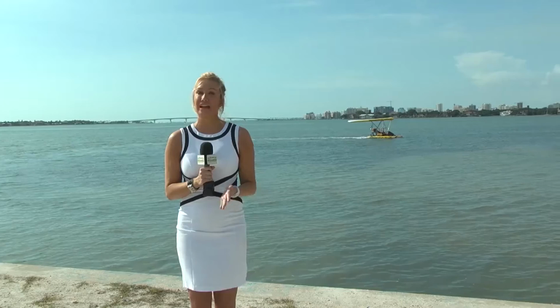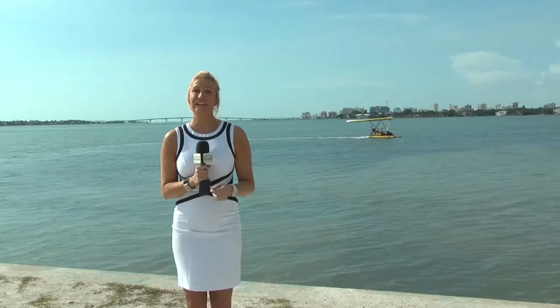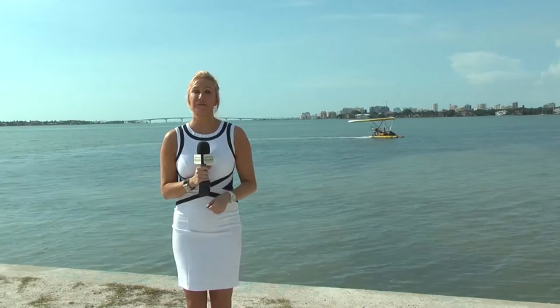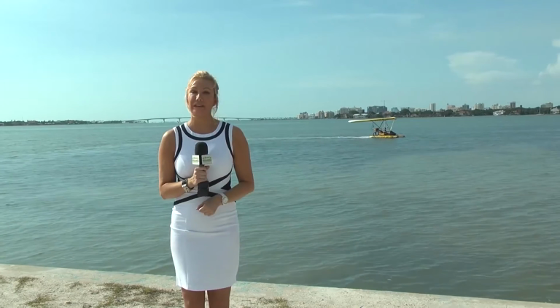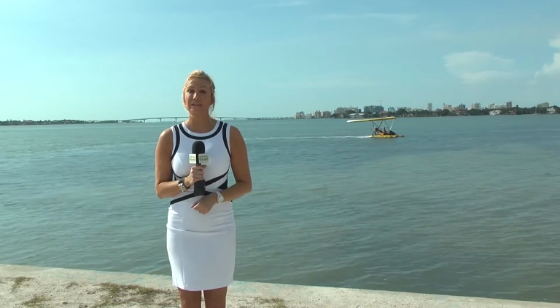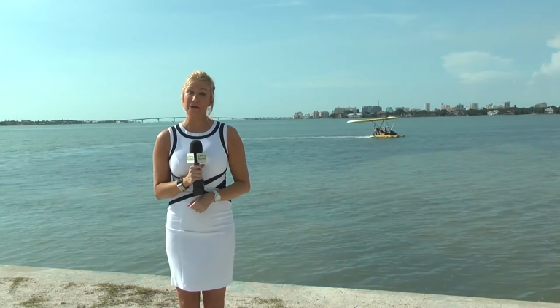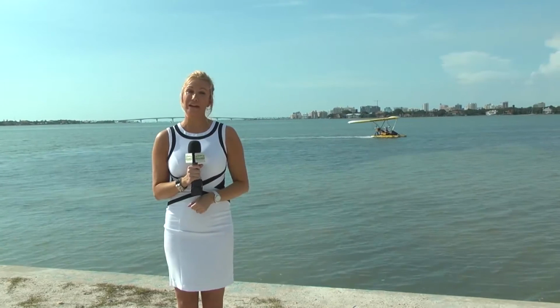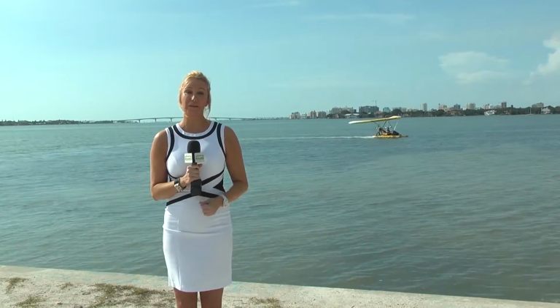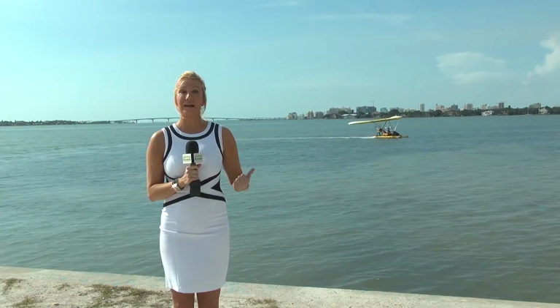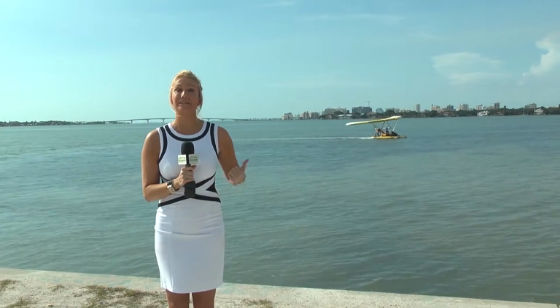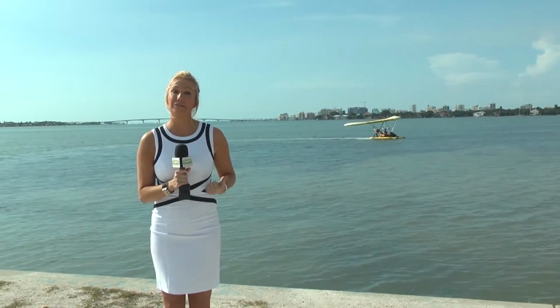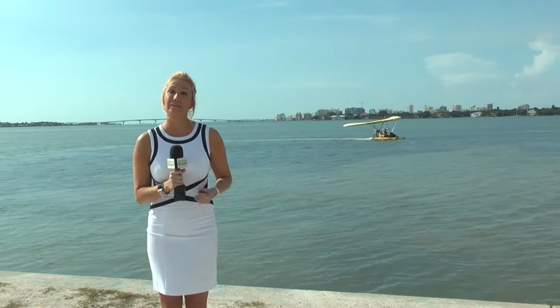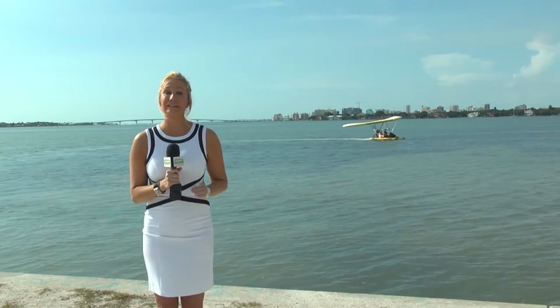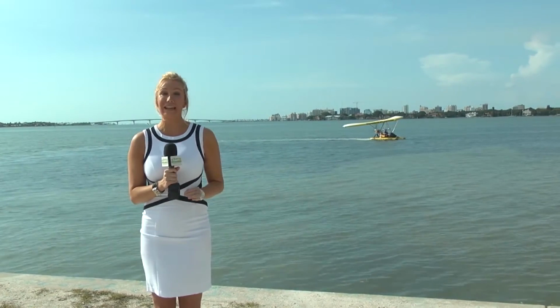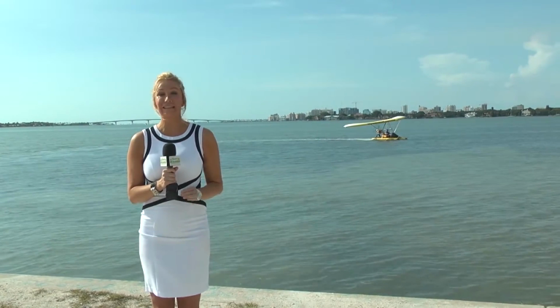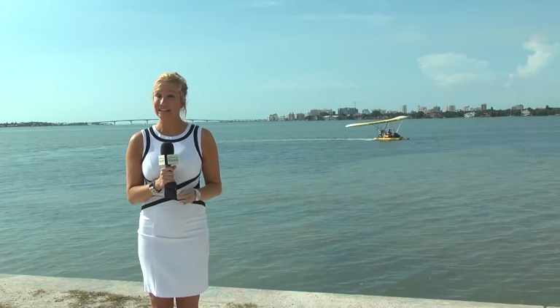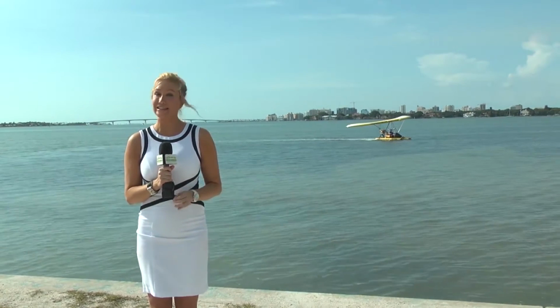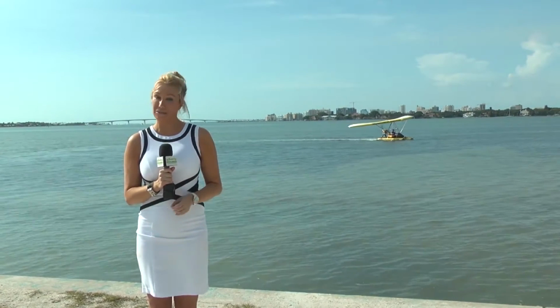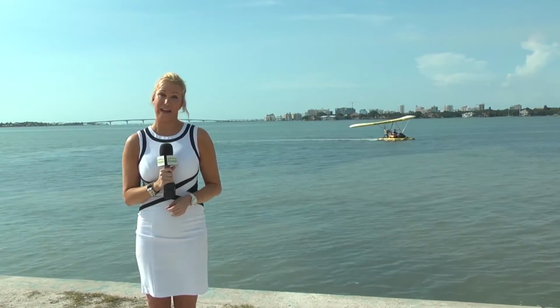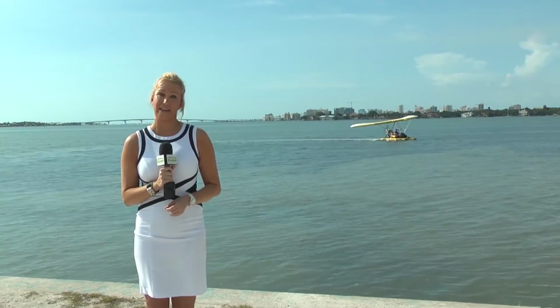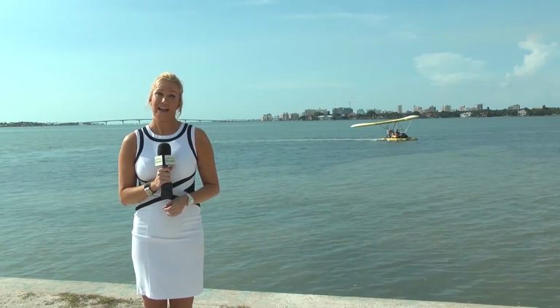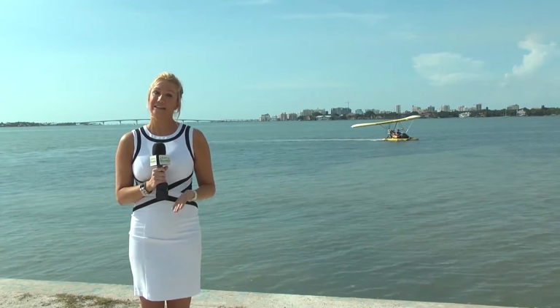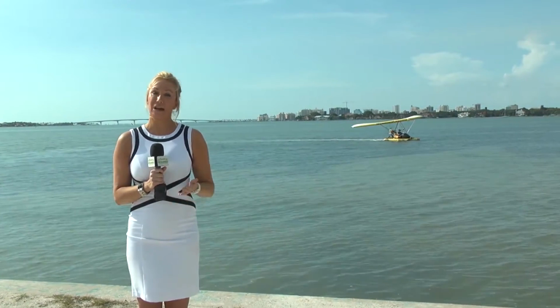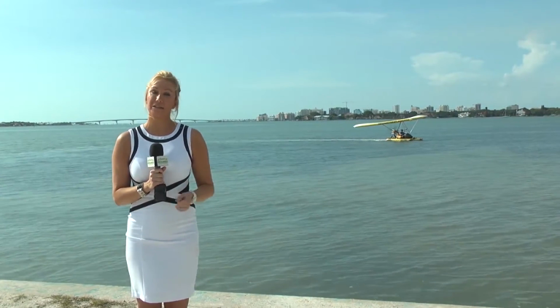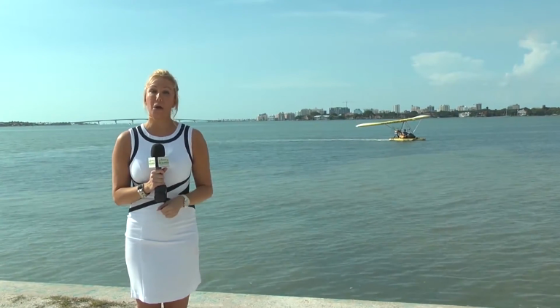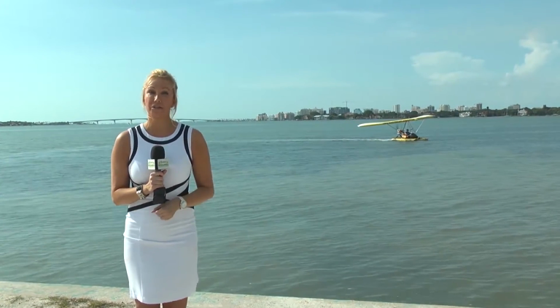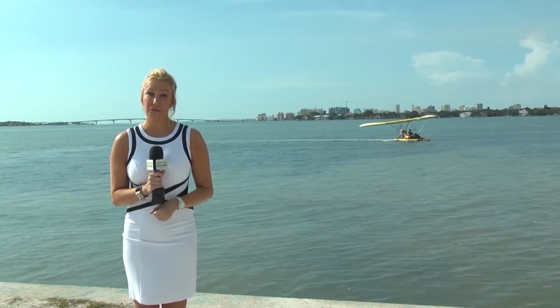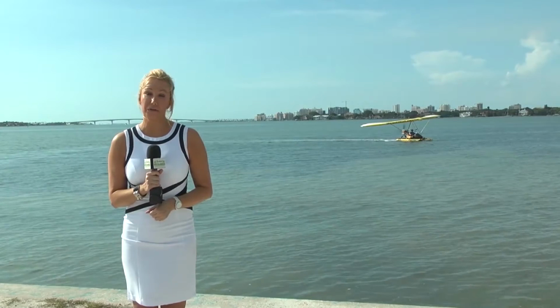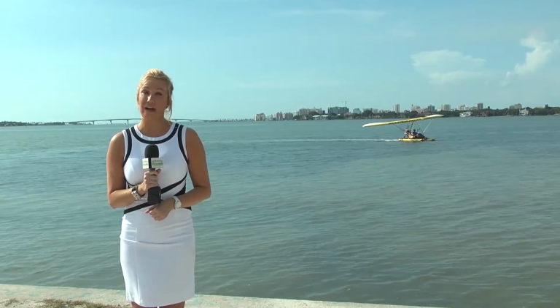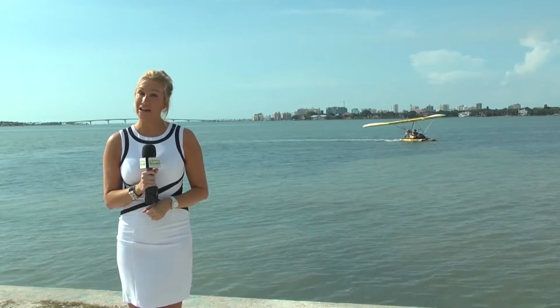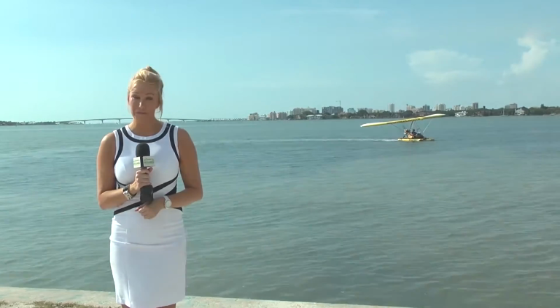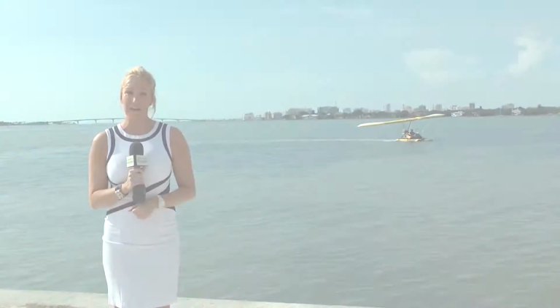Checking in from Sarasota, we're about to jump on the Siesta Key seaplane. Let's talk to the owner Drew to find out more.